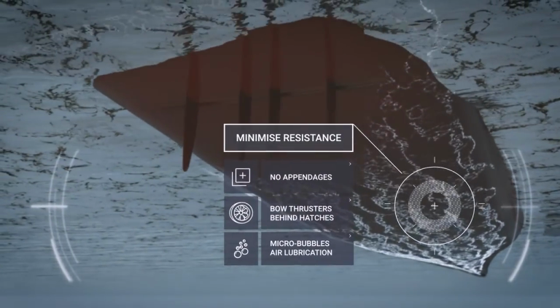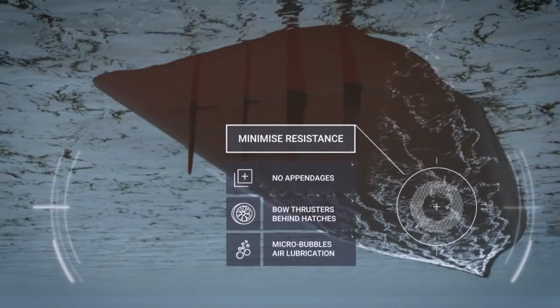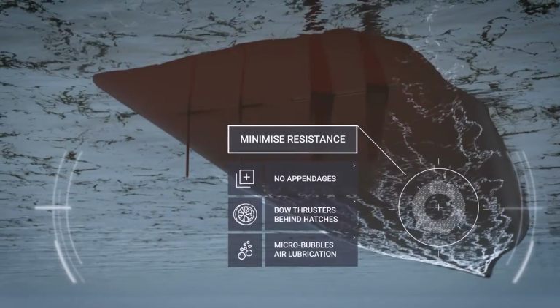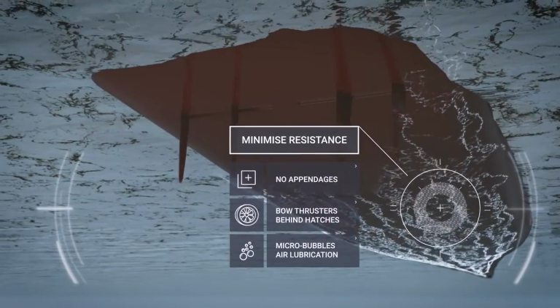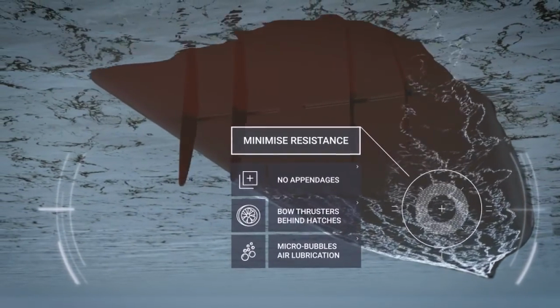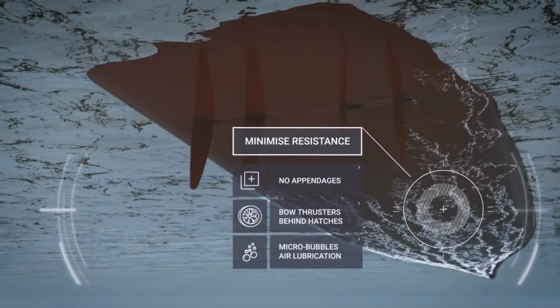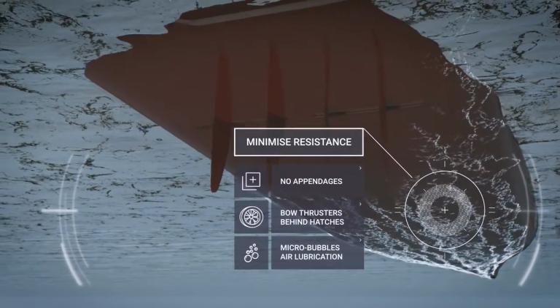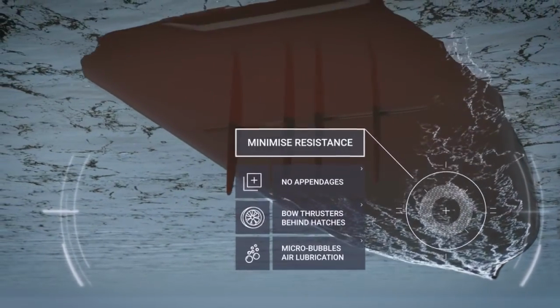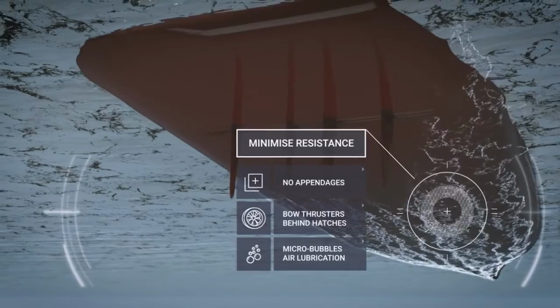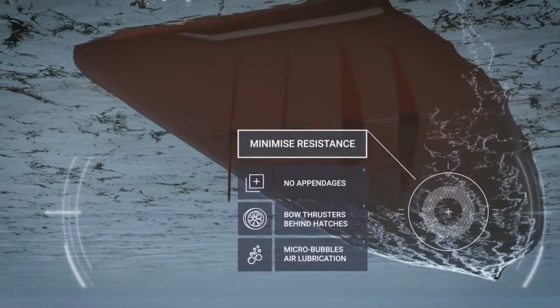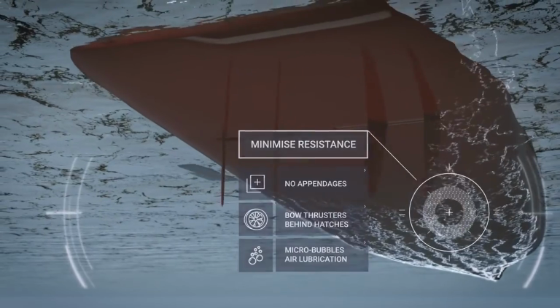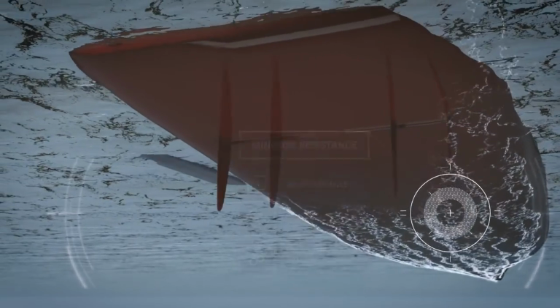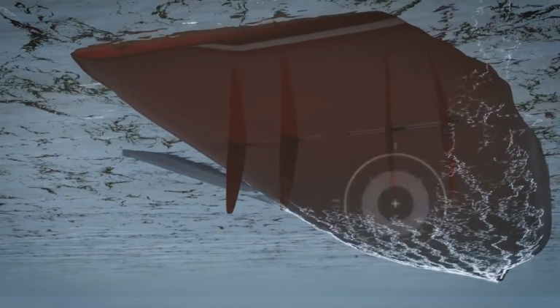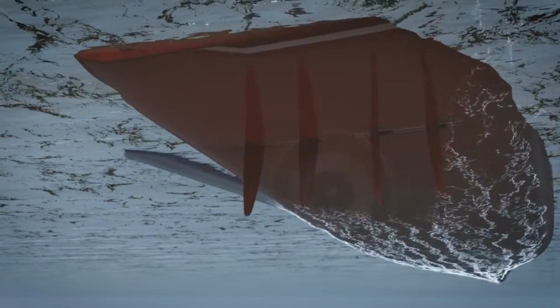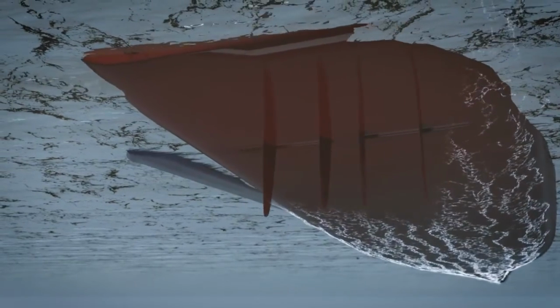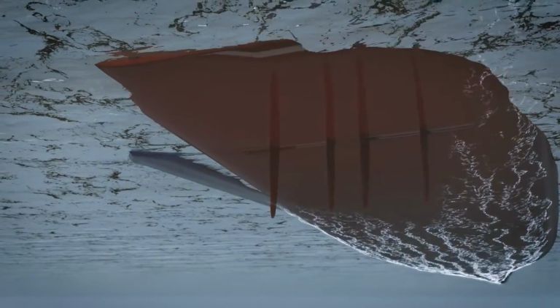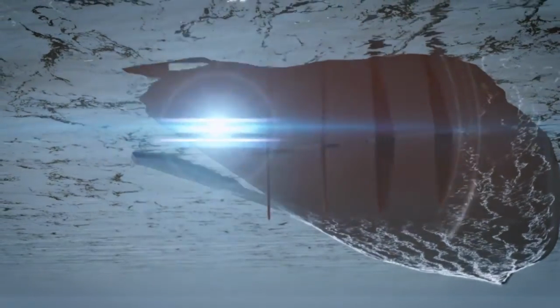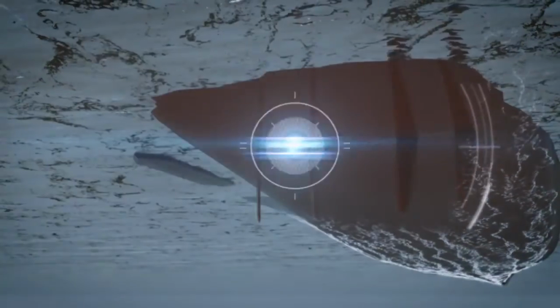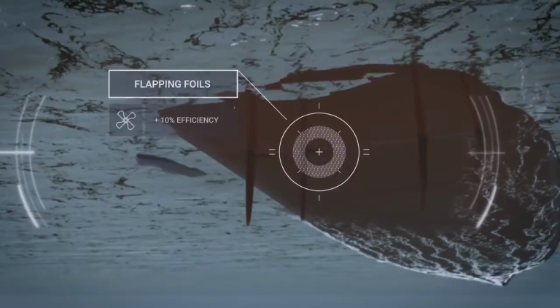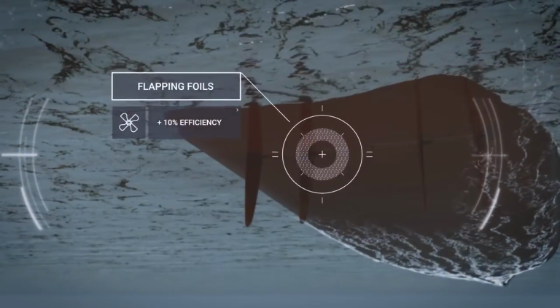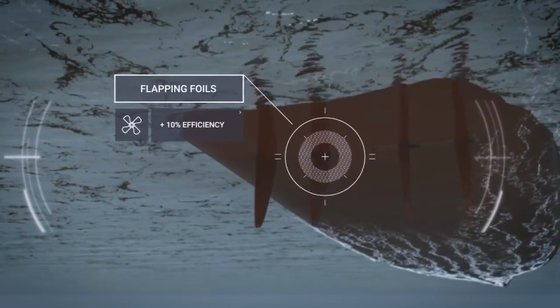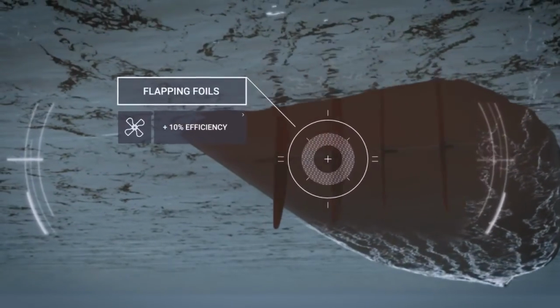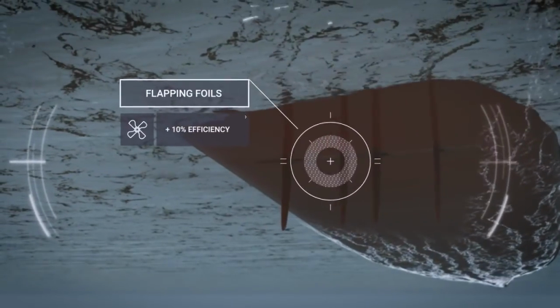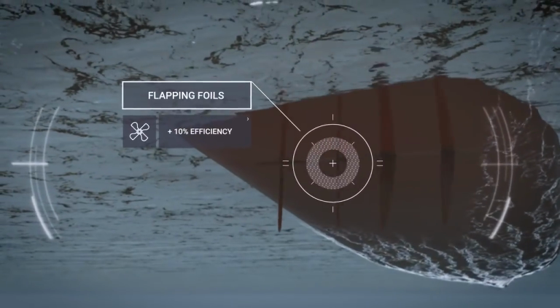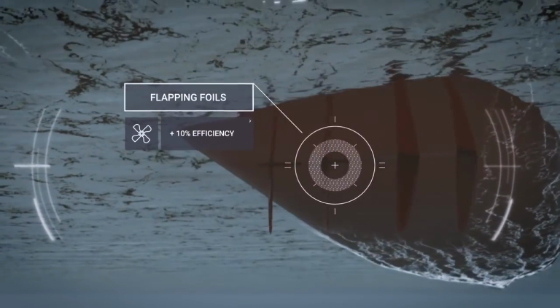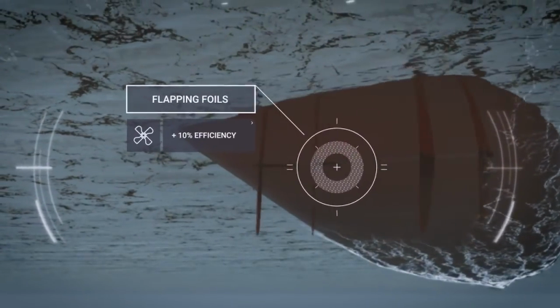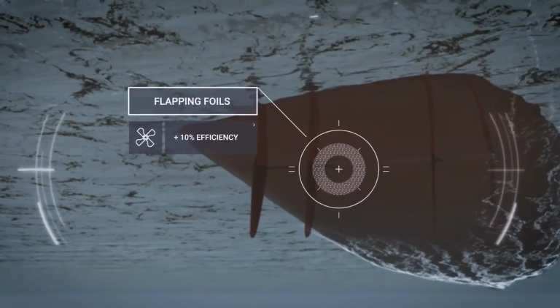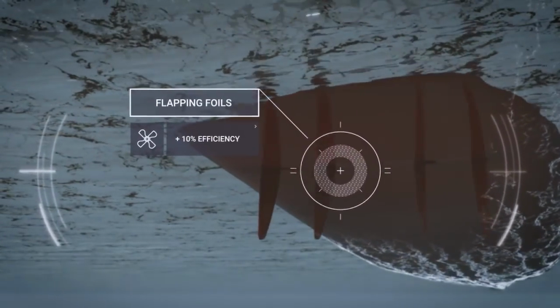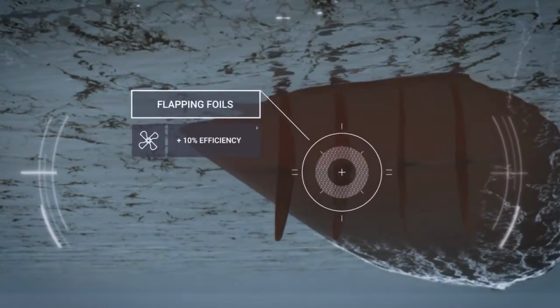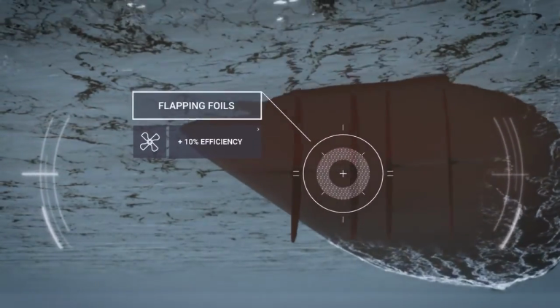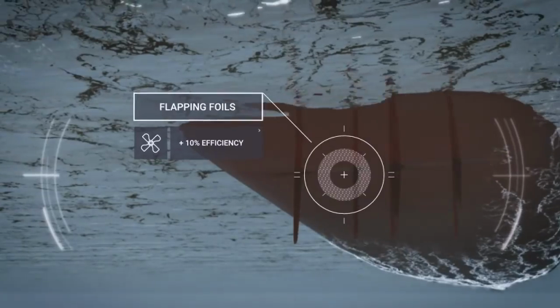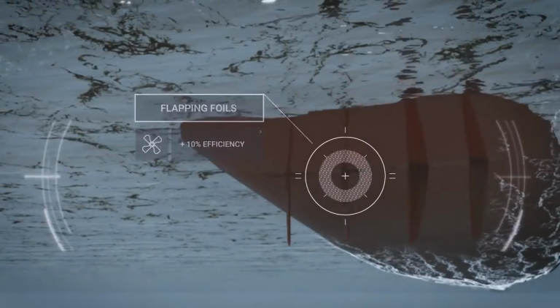Conventional propellers are replaced with flapping foils that mimic the movements of dolphins to deliver greater efficiency than screw-type propellers.